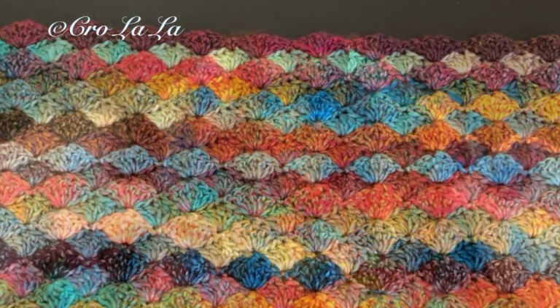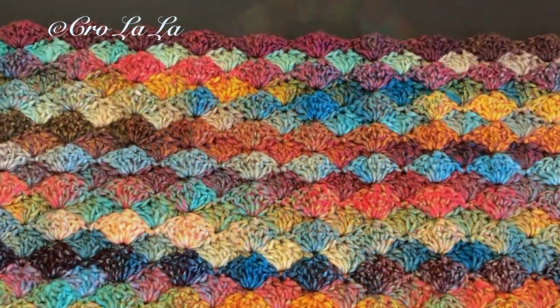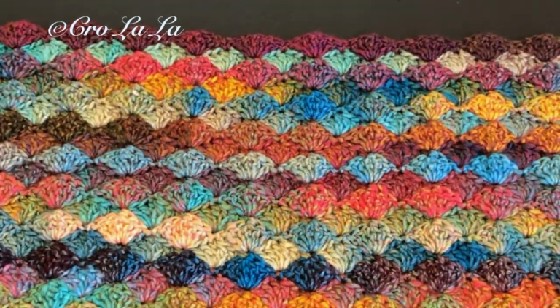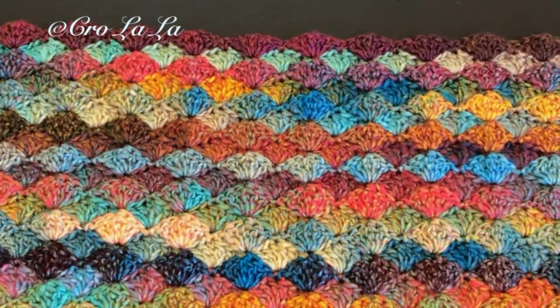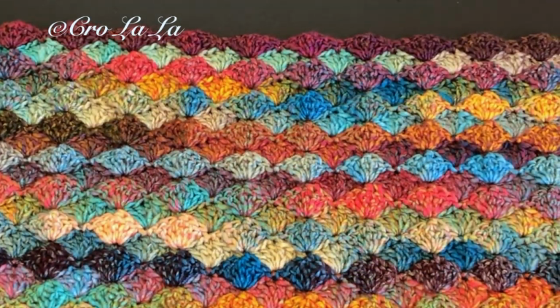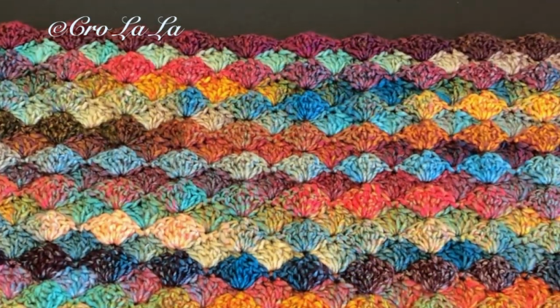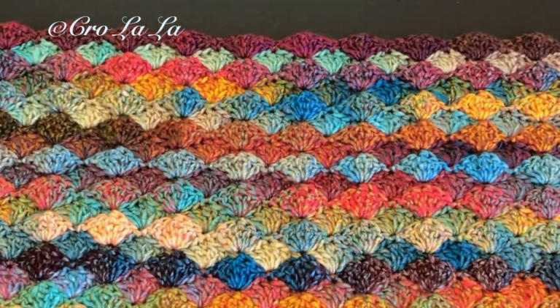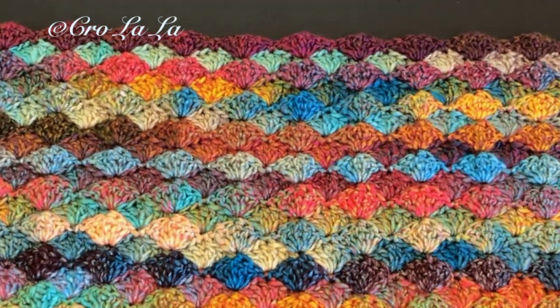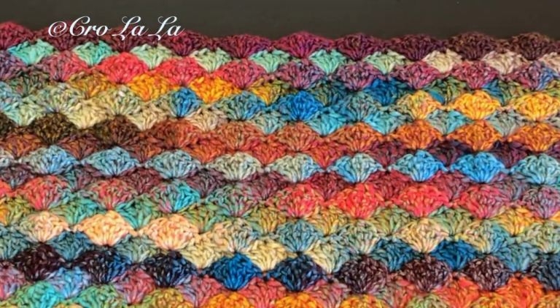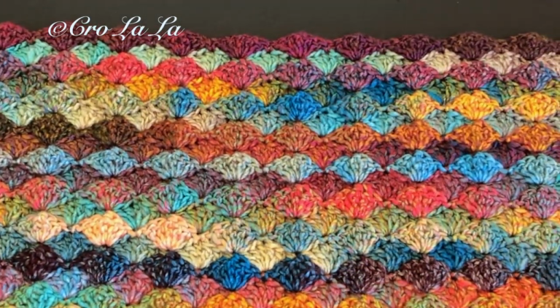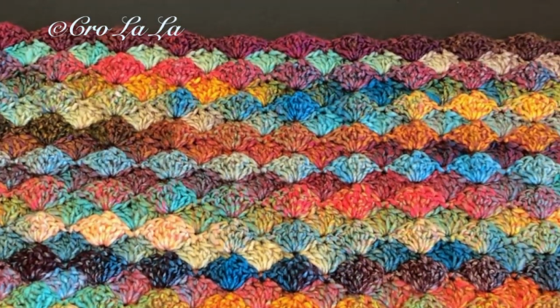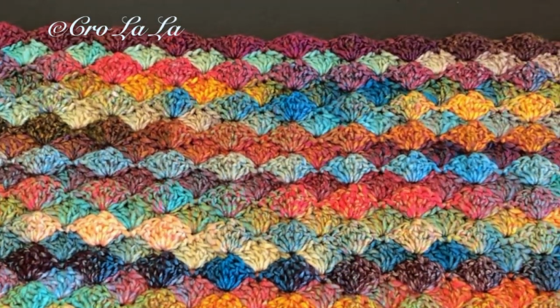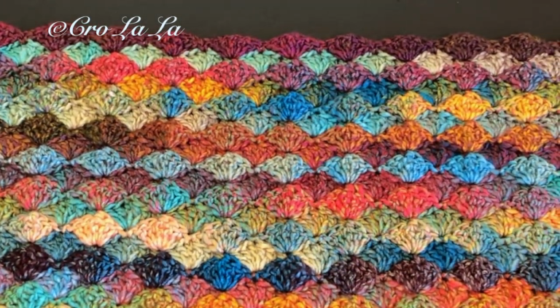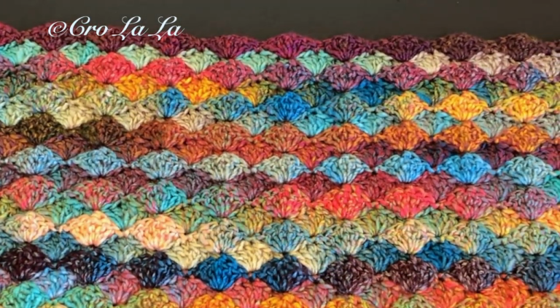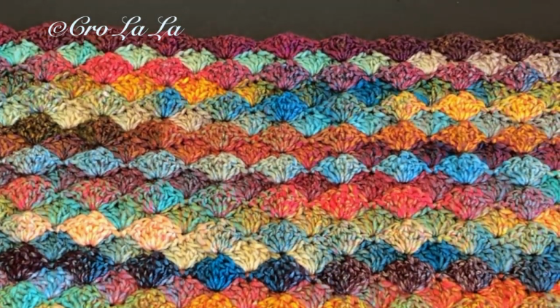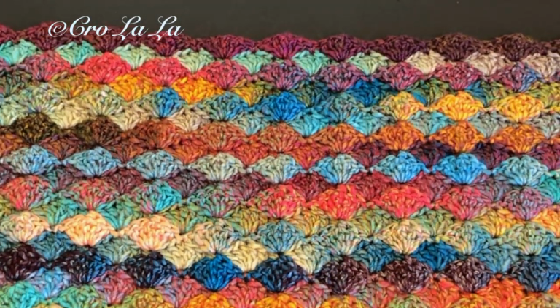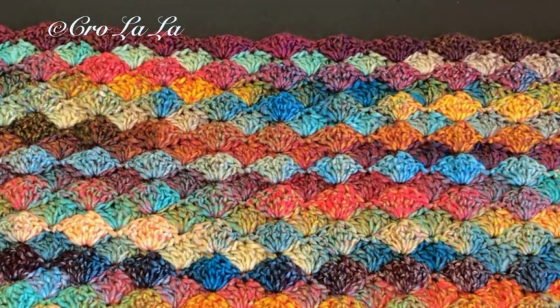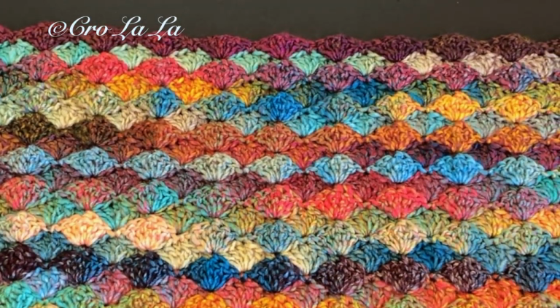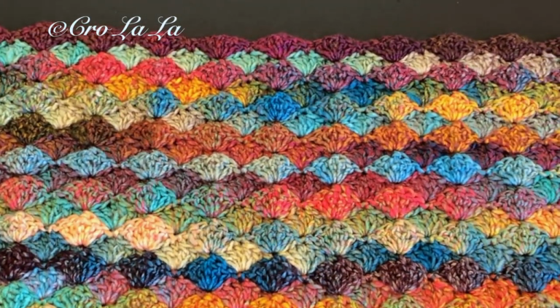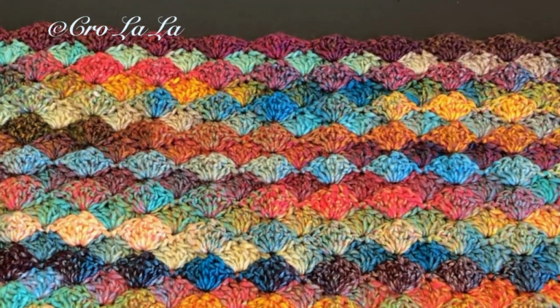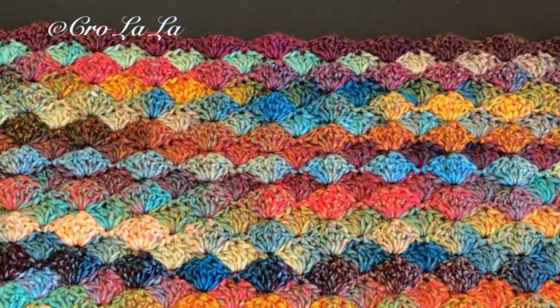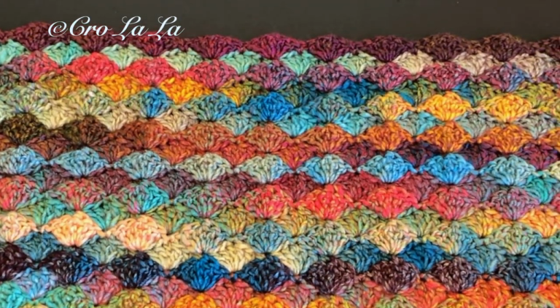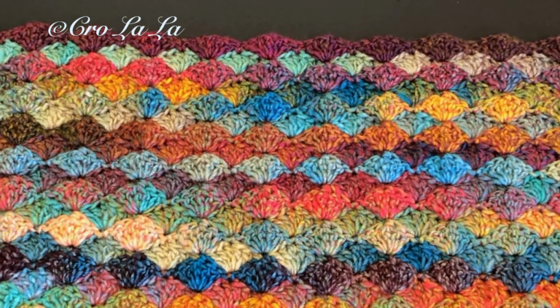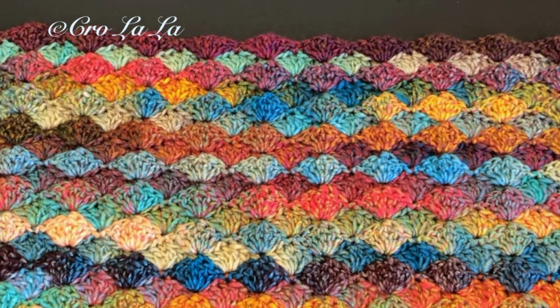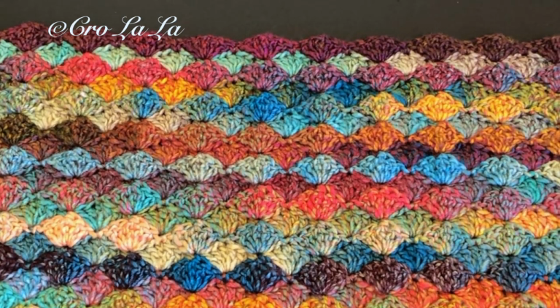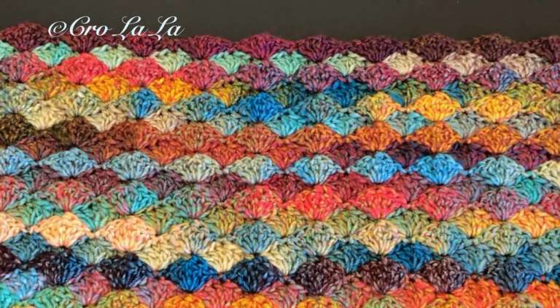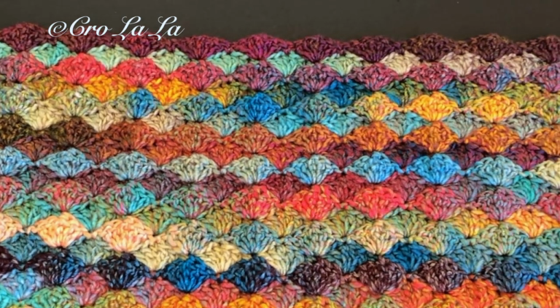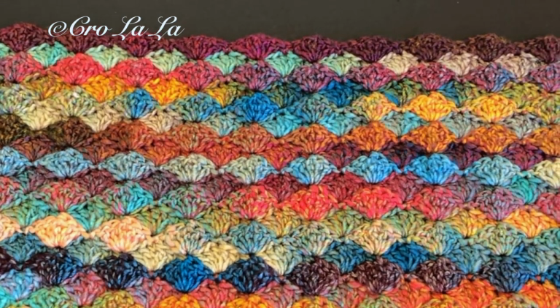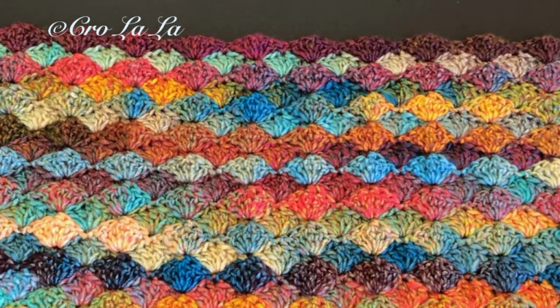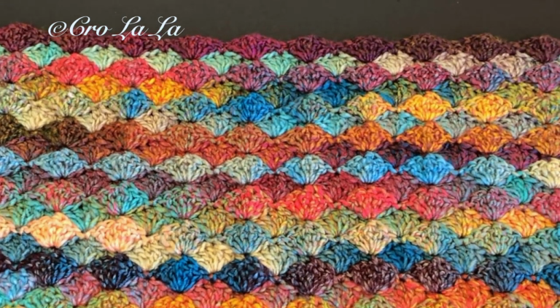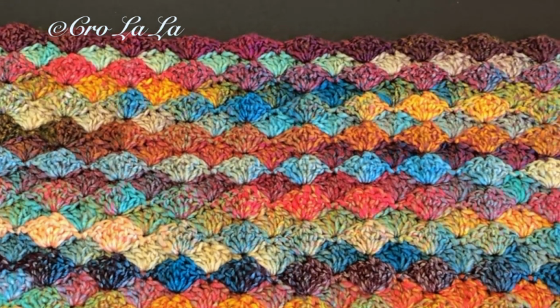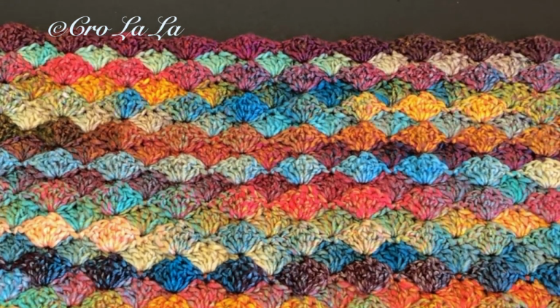This pattern is also suitable for making afghans, blankets, hats, and other projects.